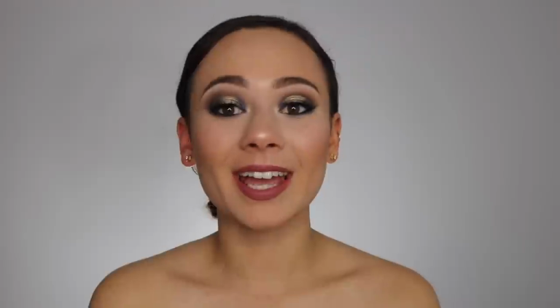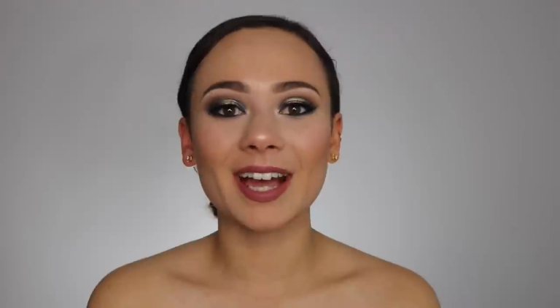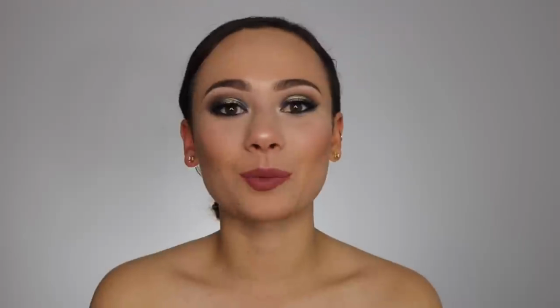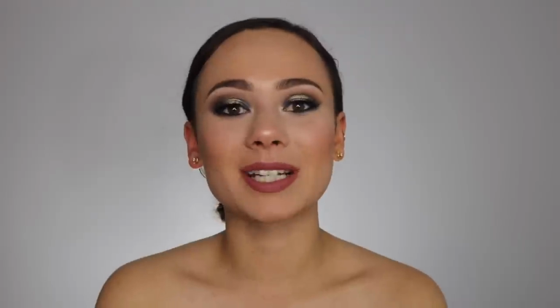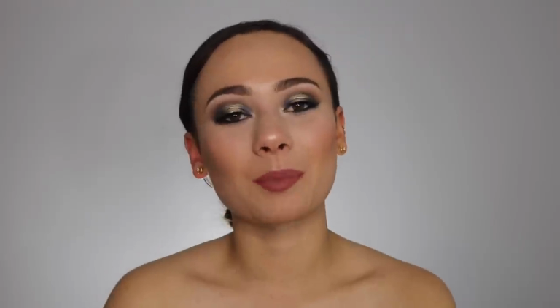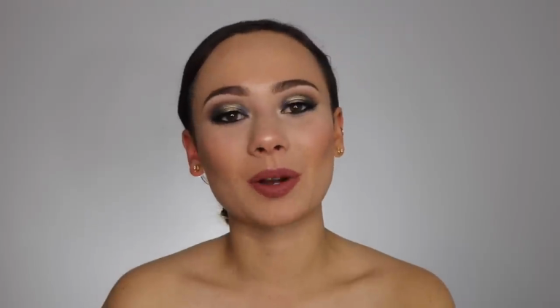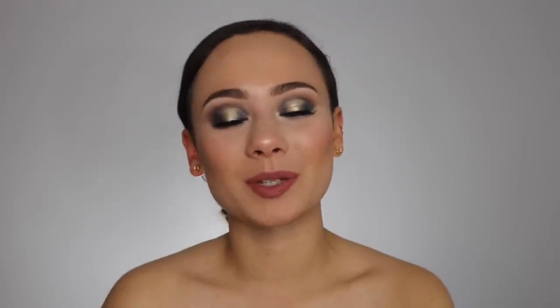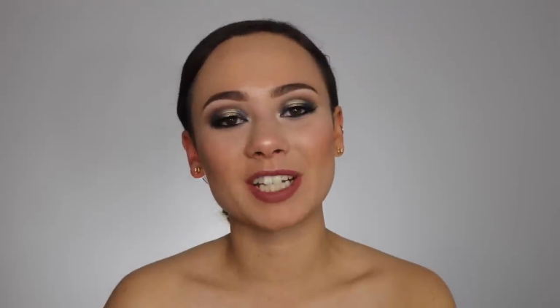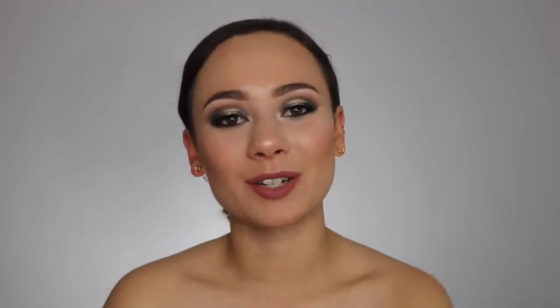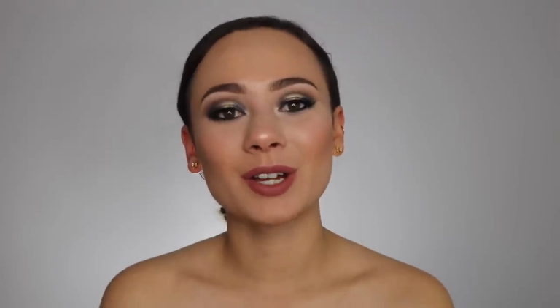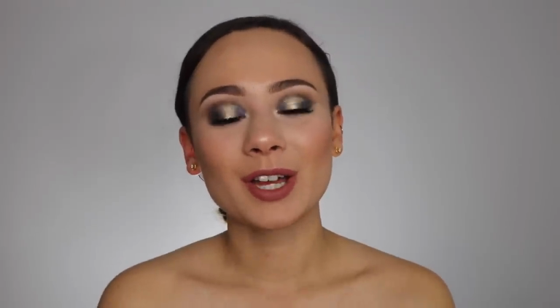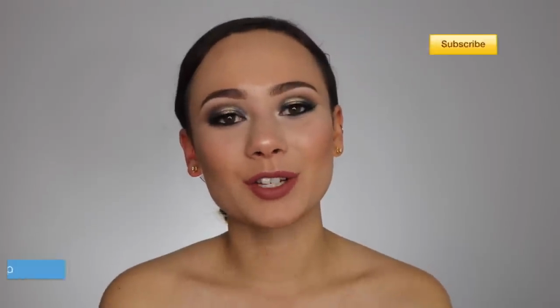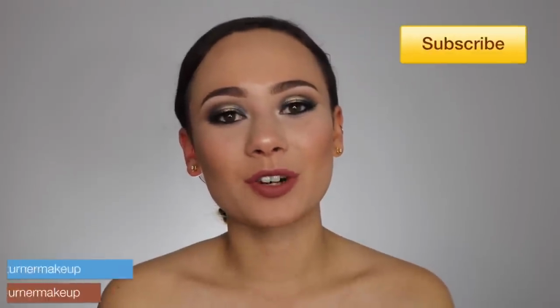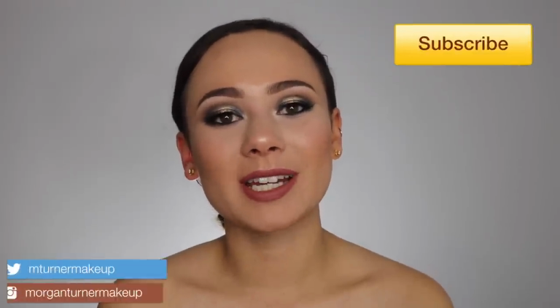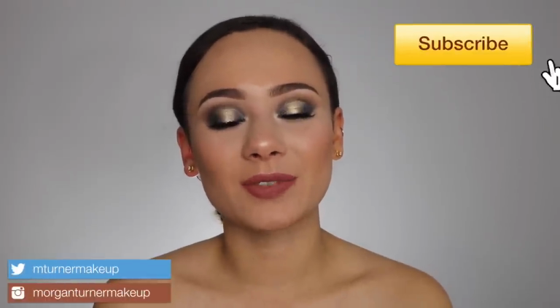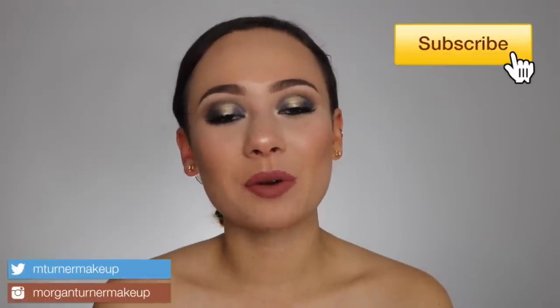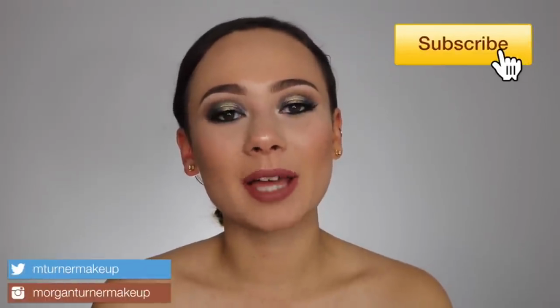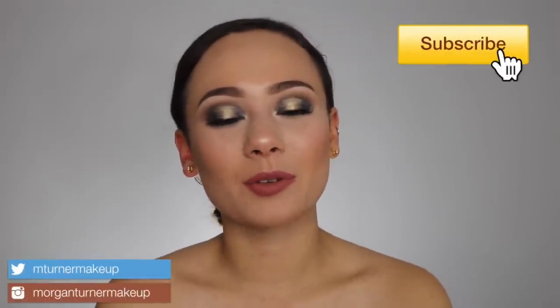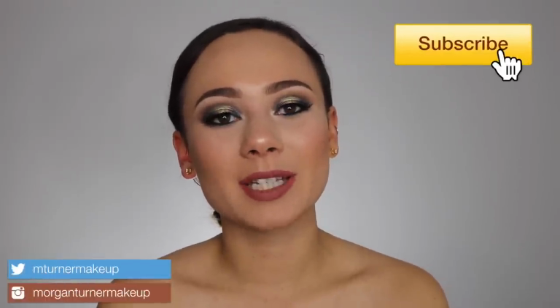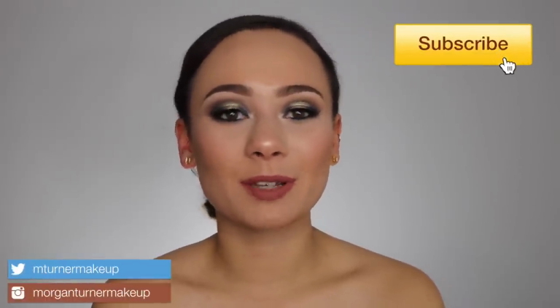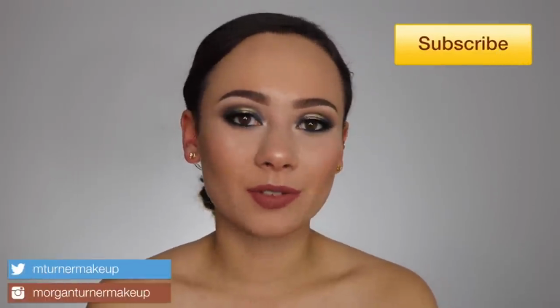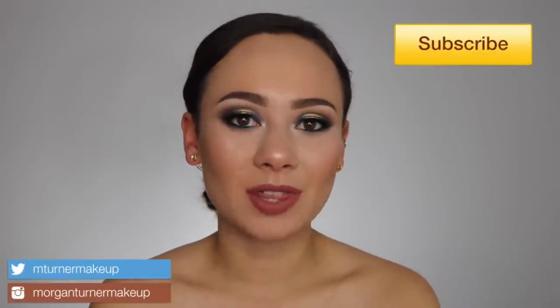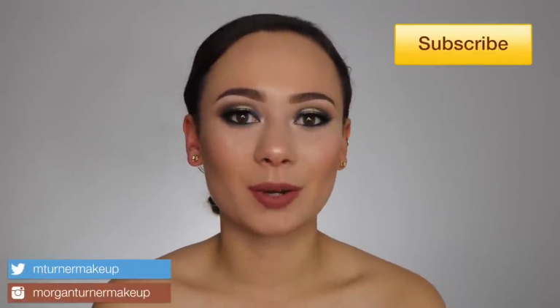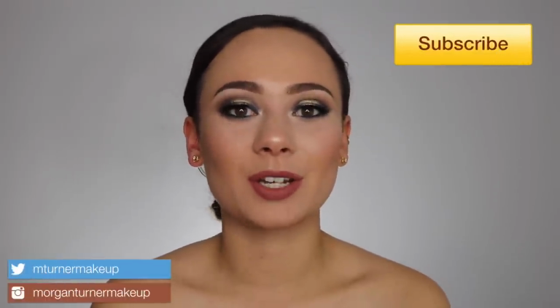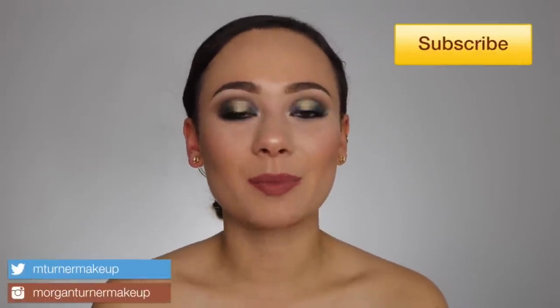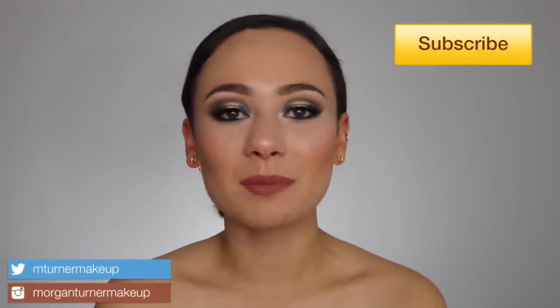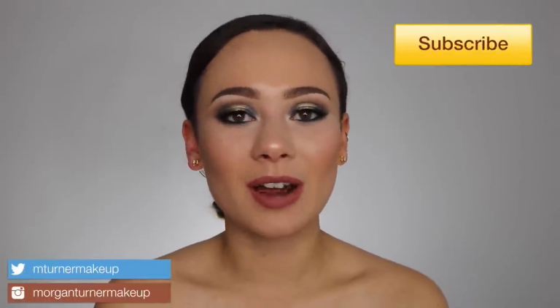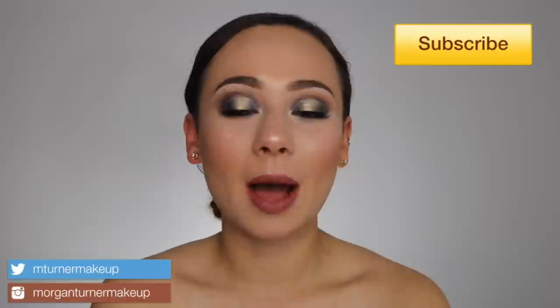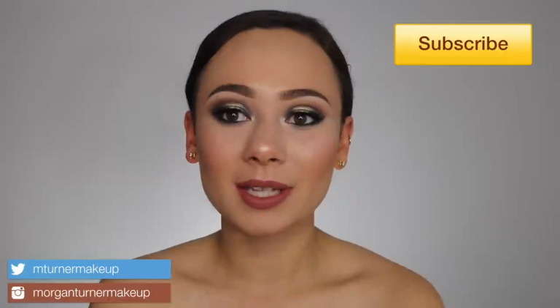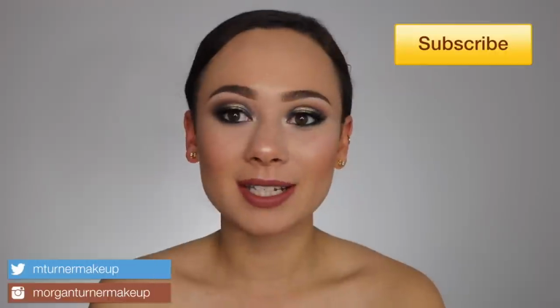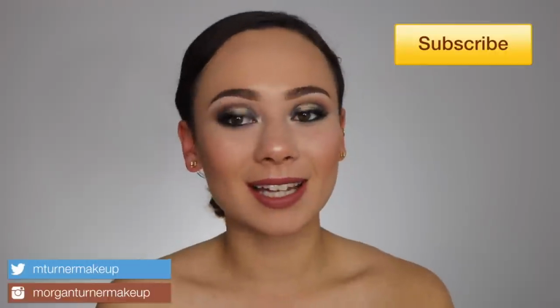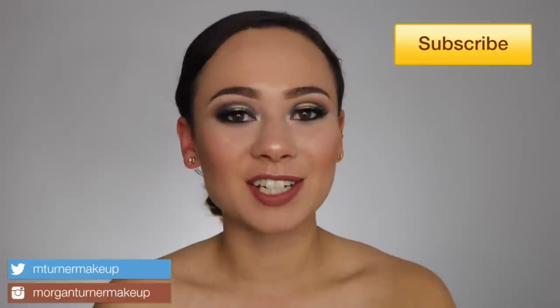Hey guys, what is up? Welcome to my channel. For today's video, I am going to be reviewing the brand new Pat McGrath Opulence Collection.